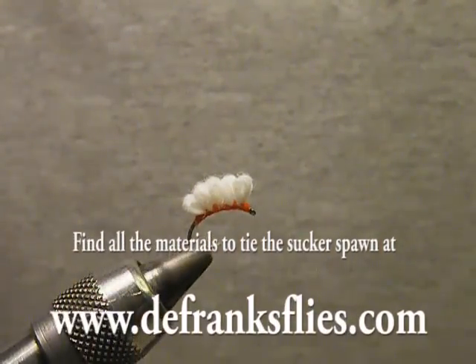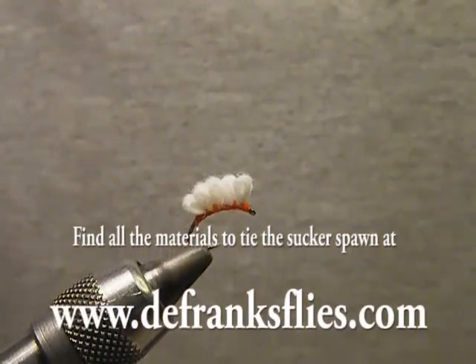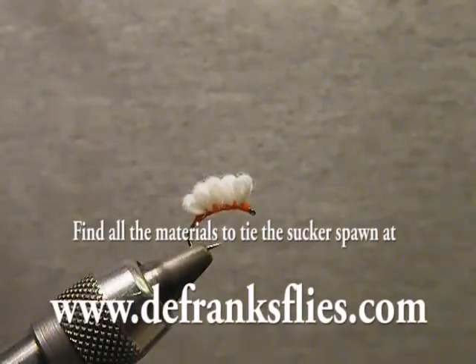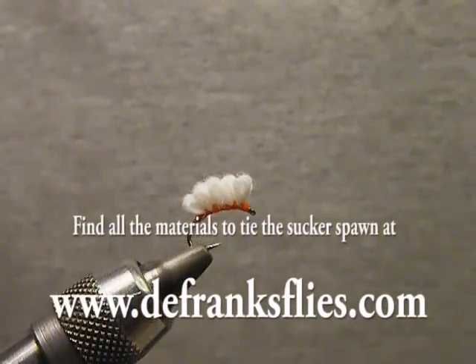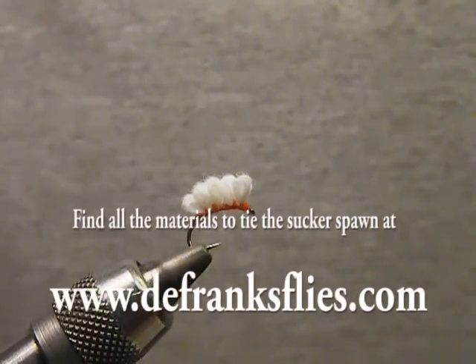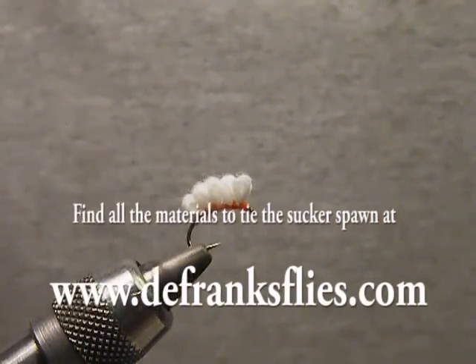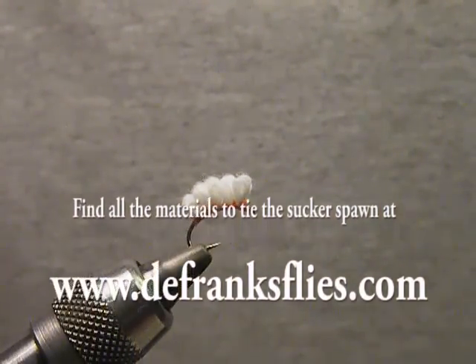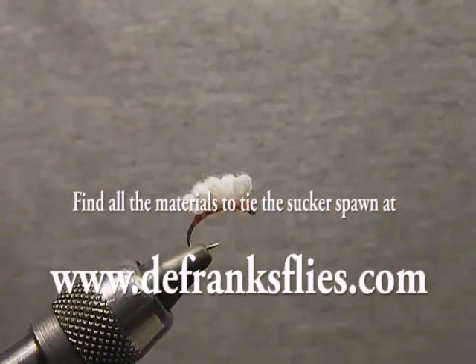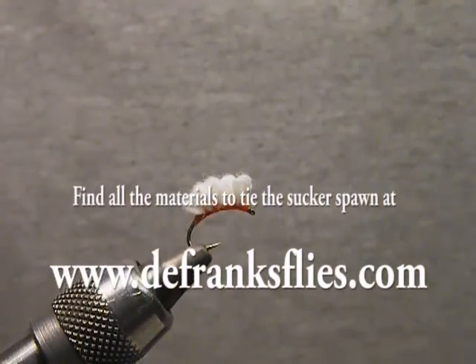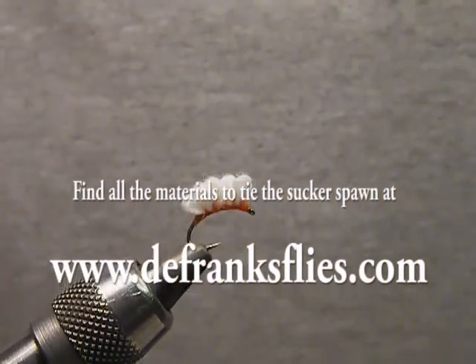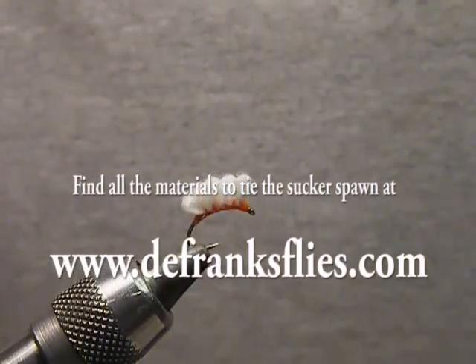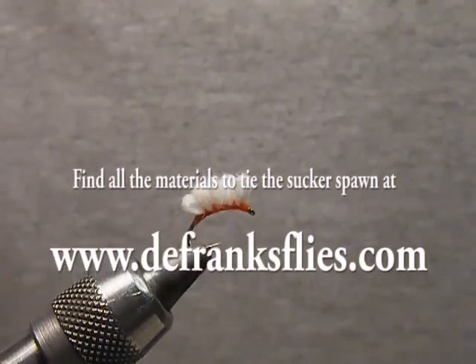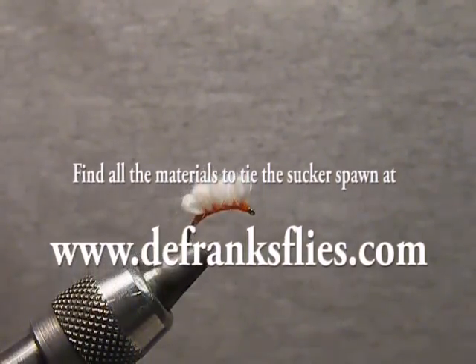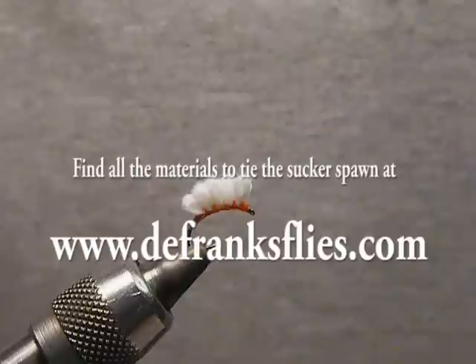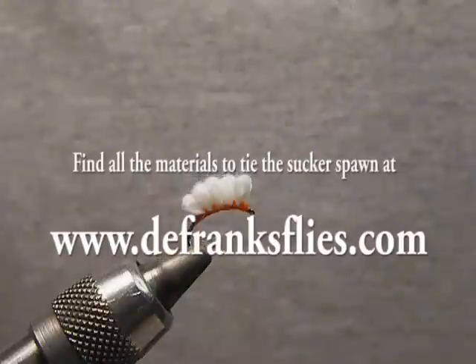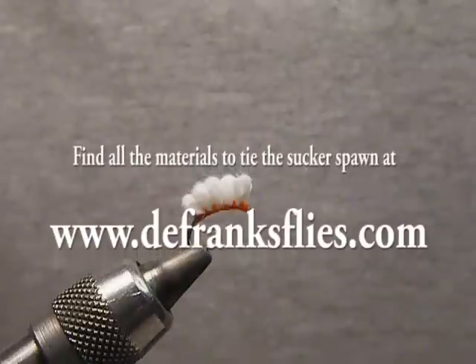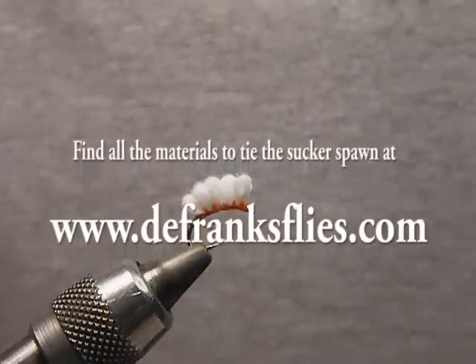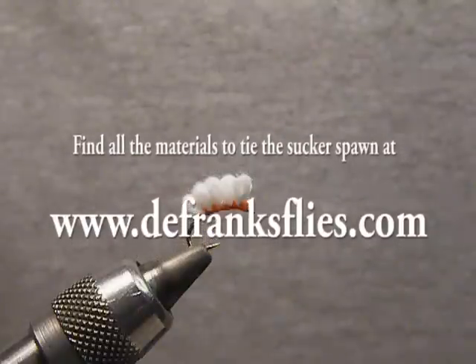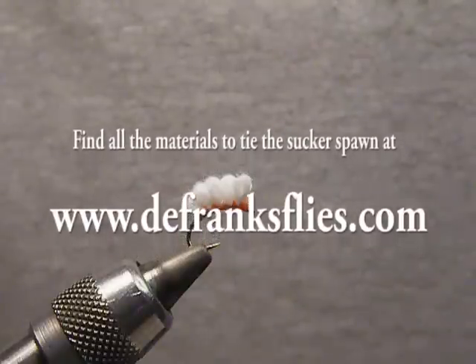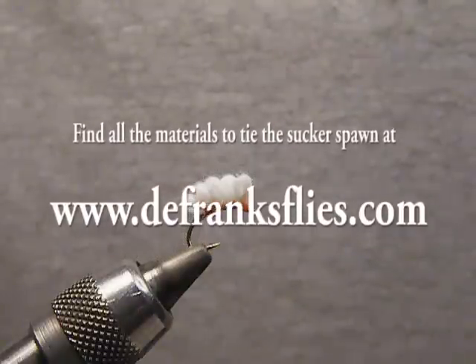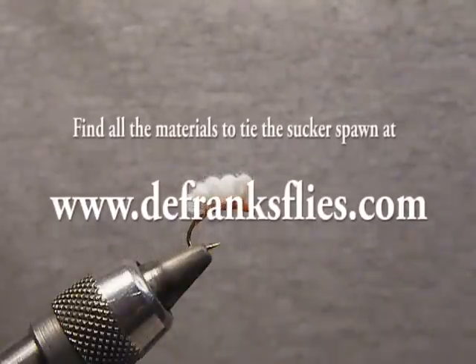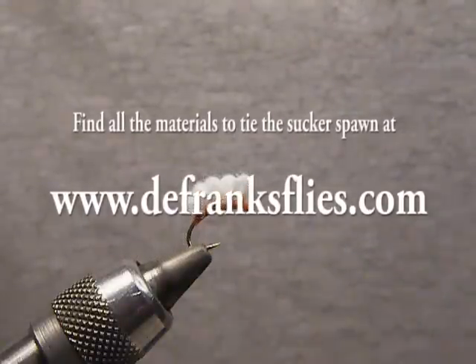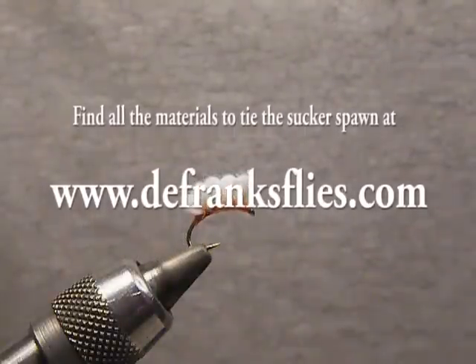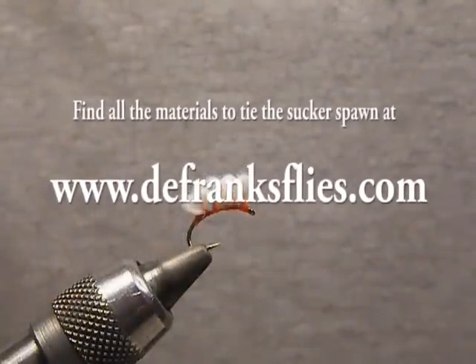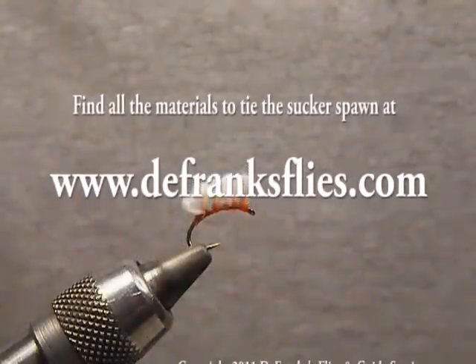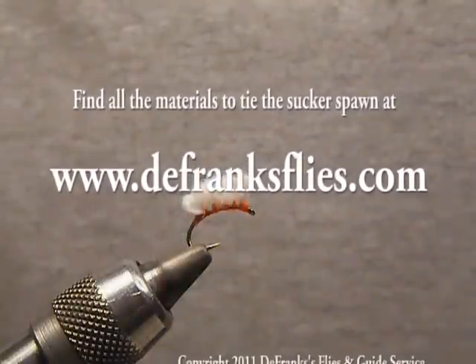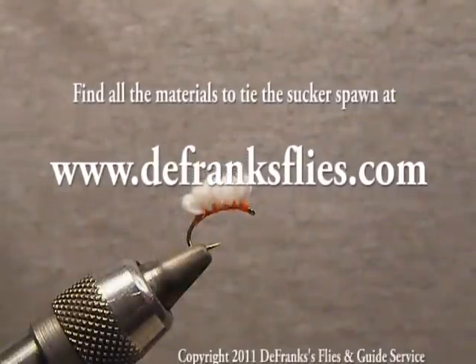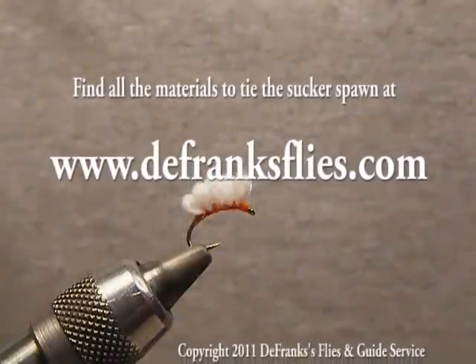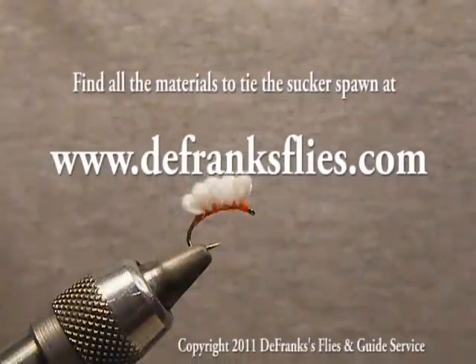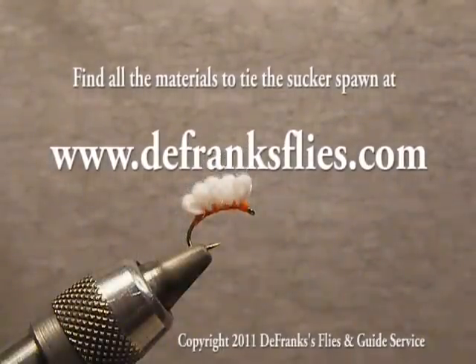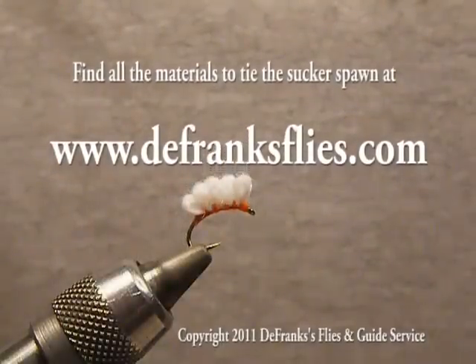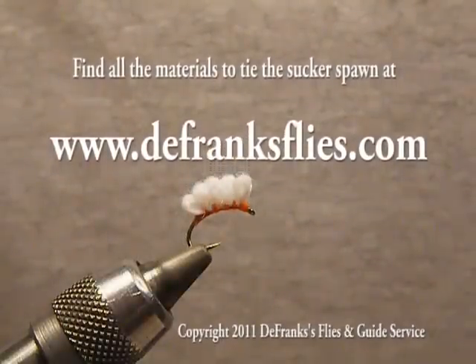You can find all the materials at dfranksflies.com on the fly tying pages under materials, and whenever we're doing our videos.